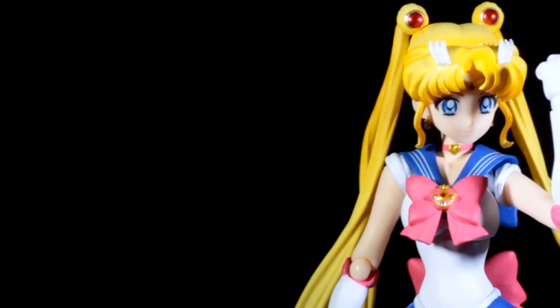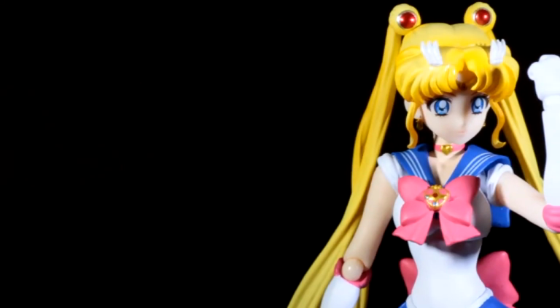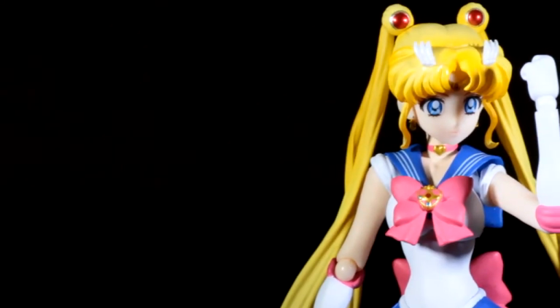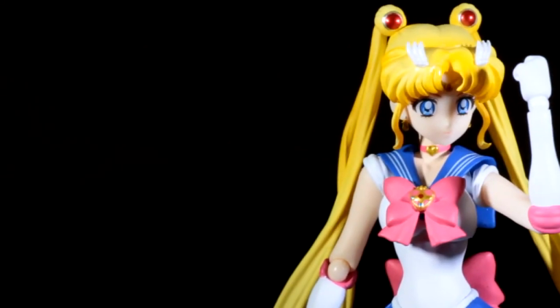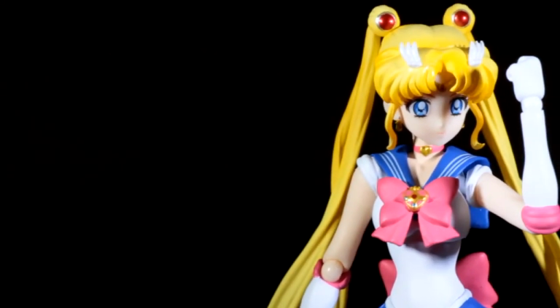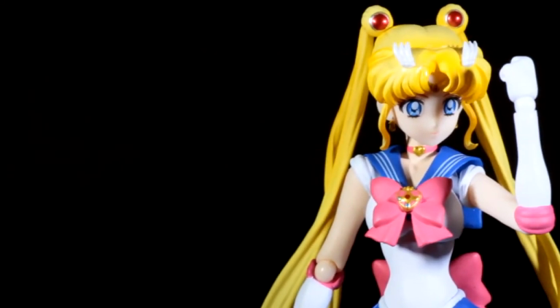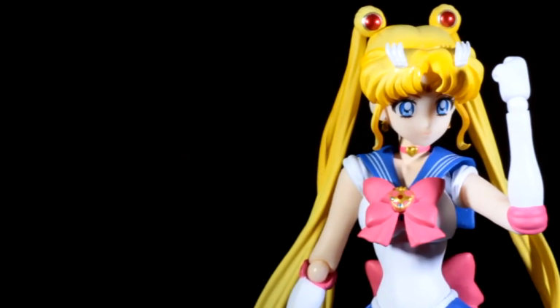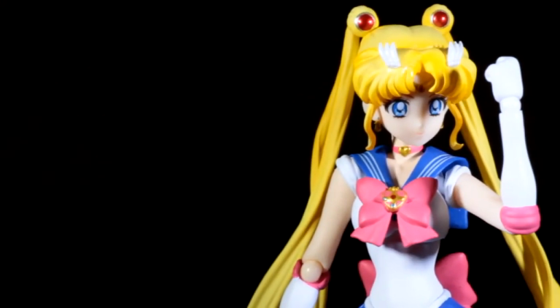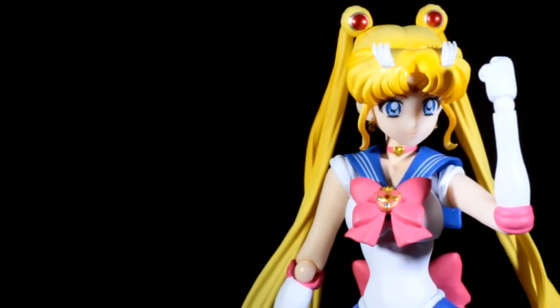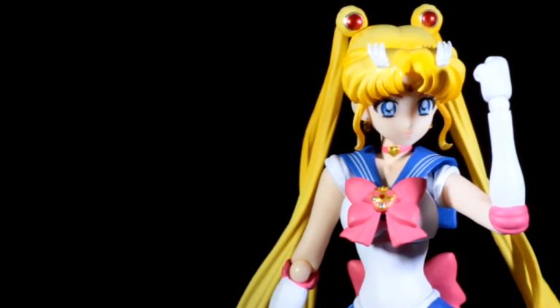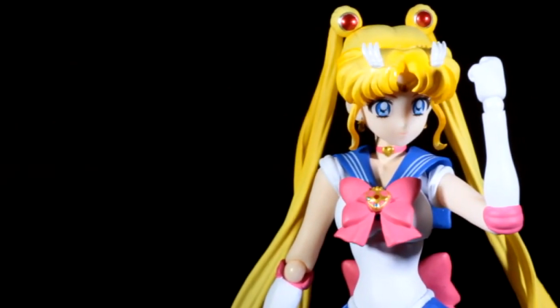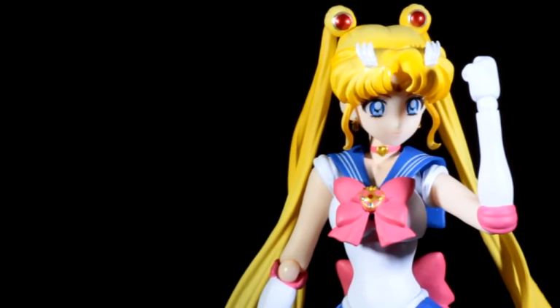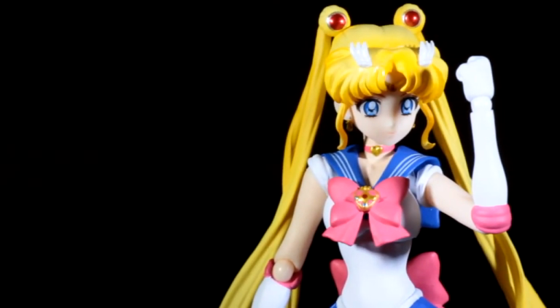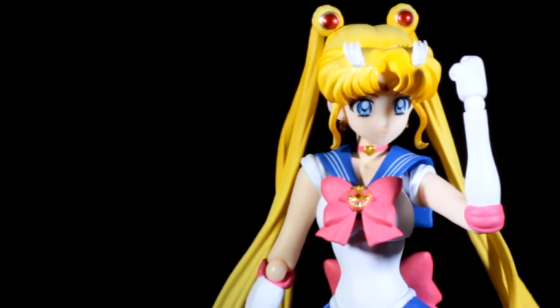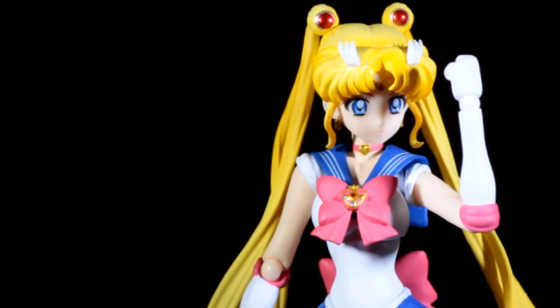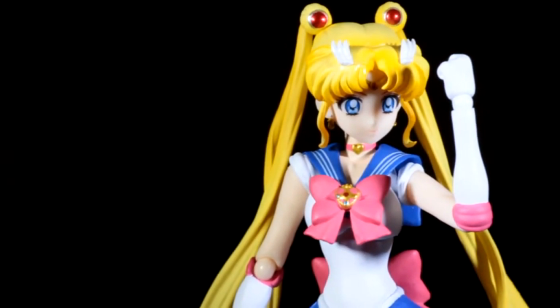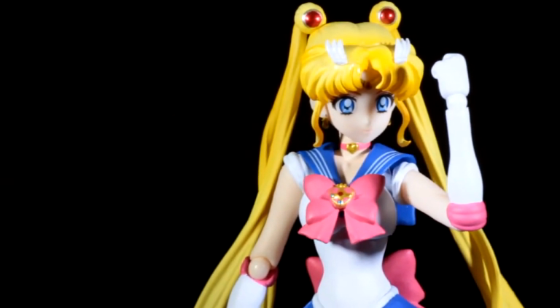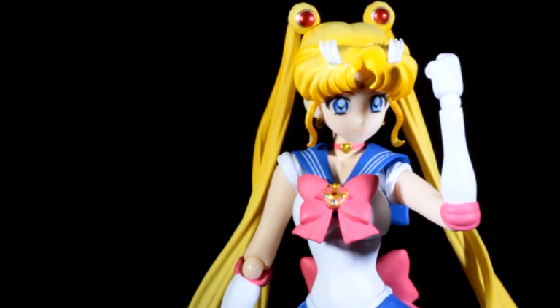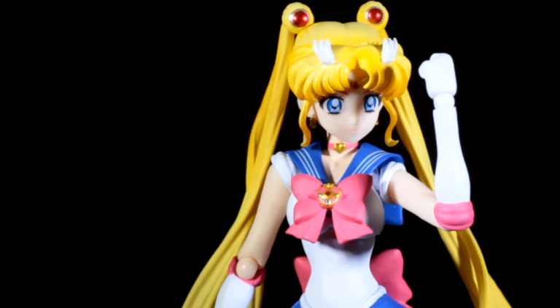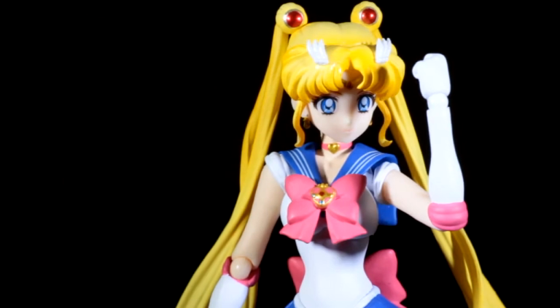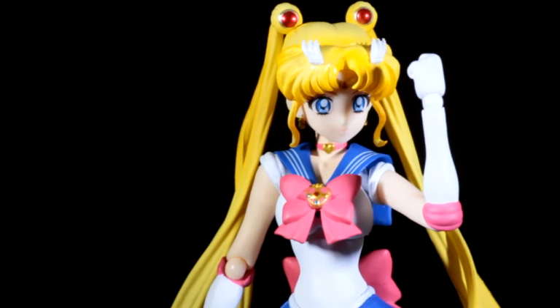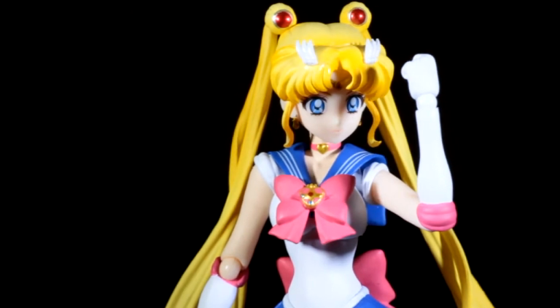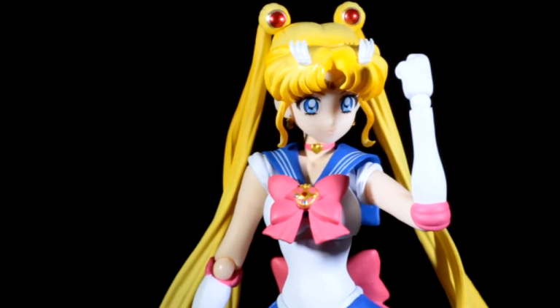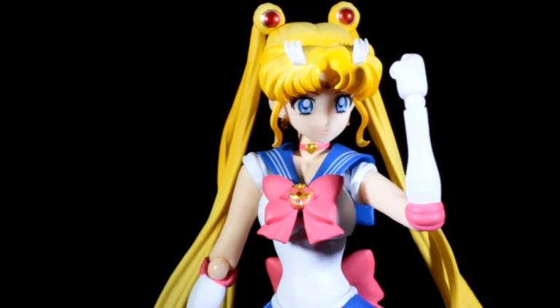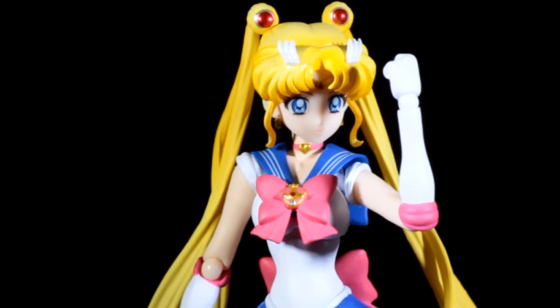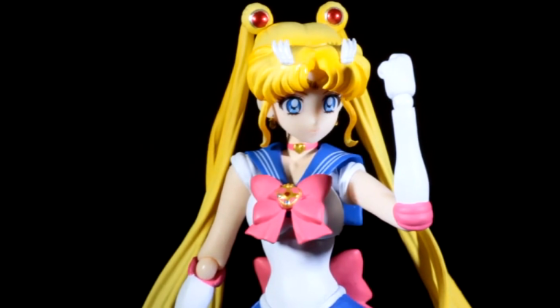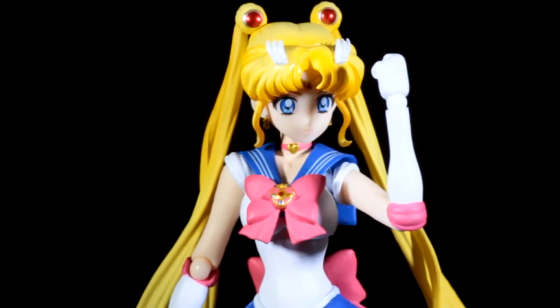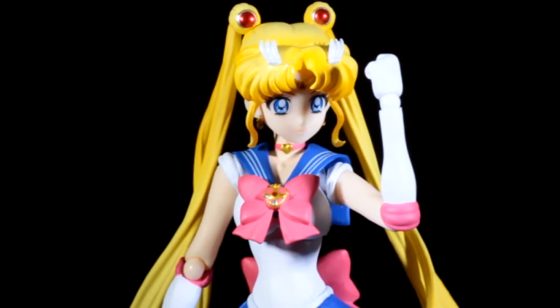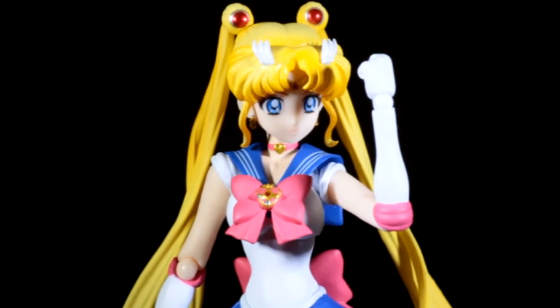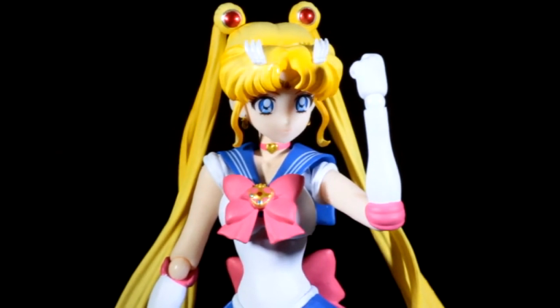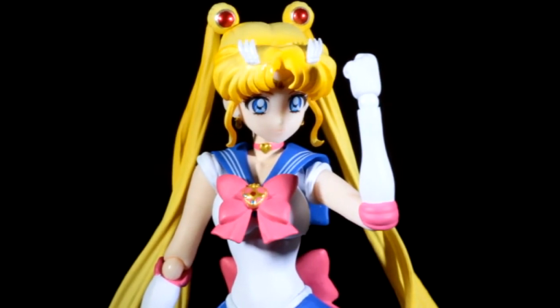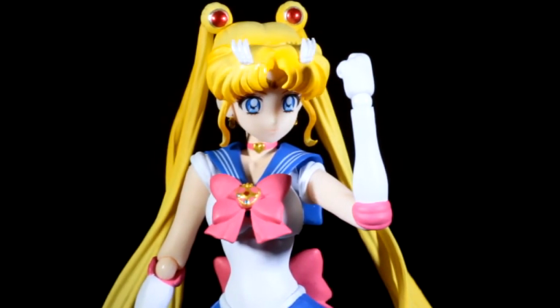I love the overall finish of this figure, and the paint and detail on it is just amazing.